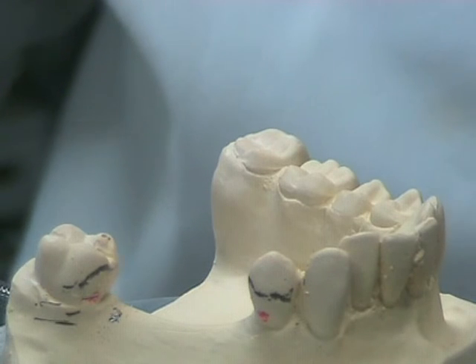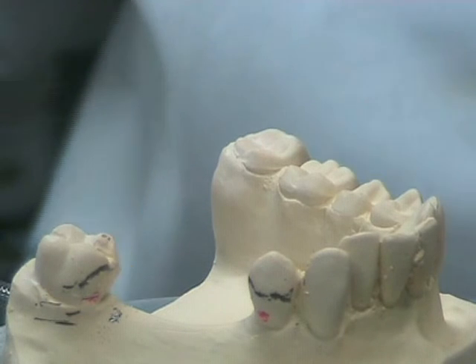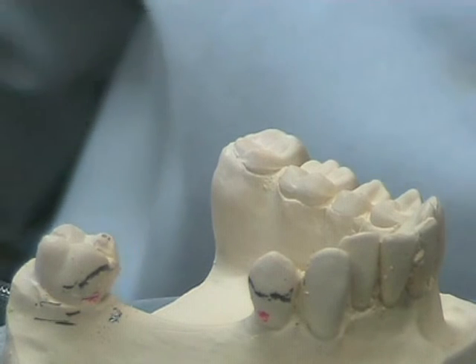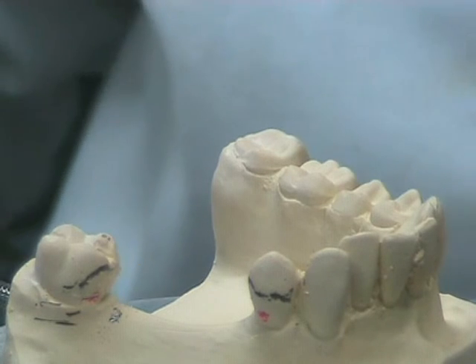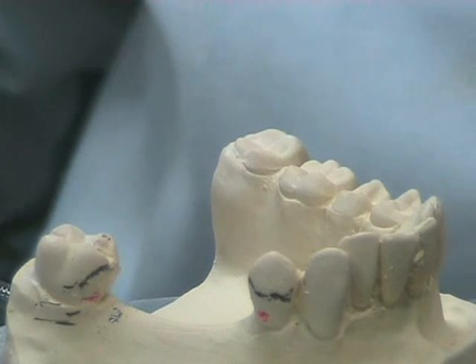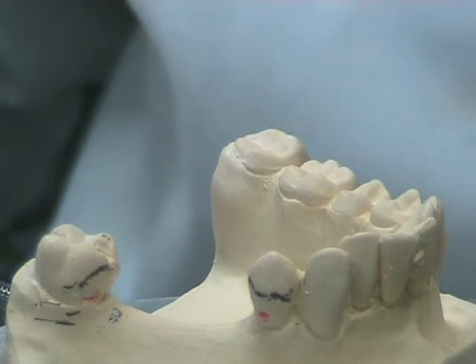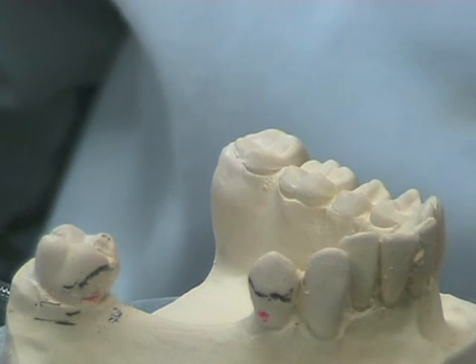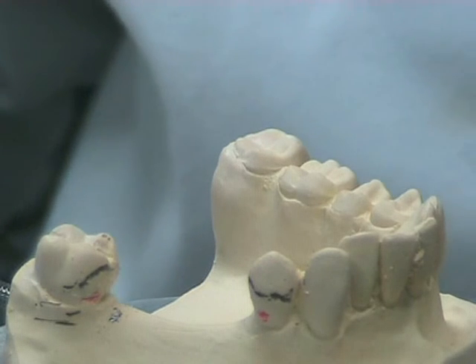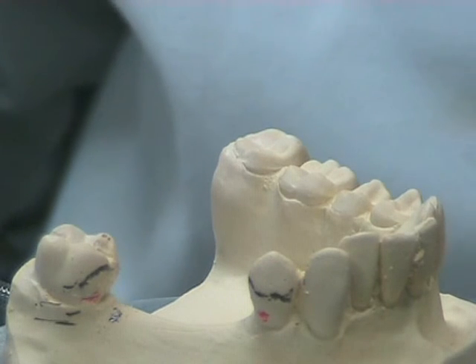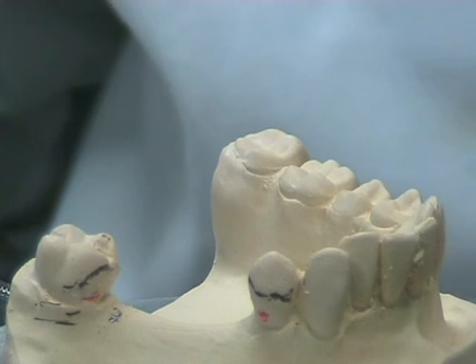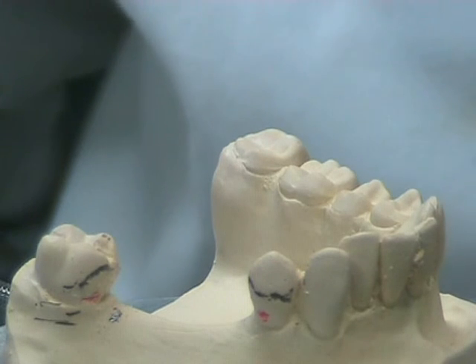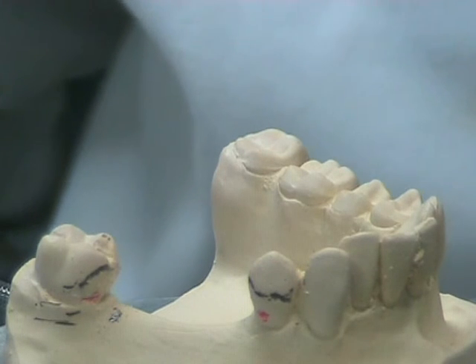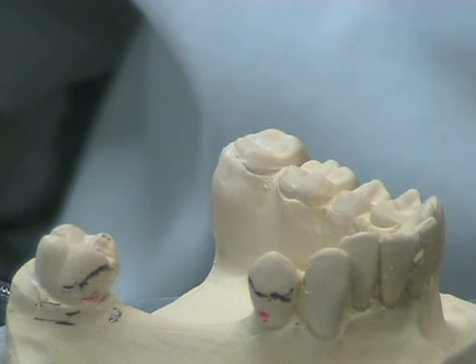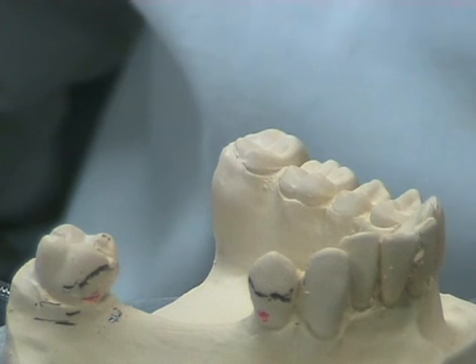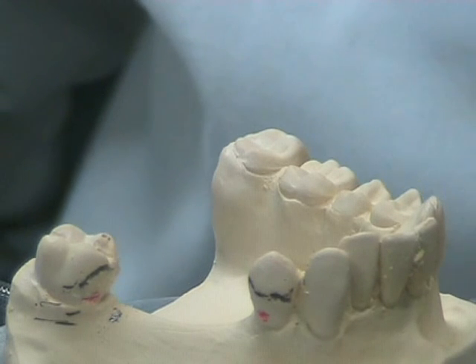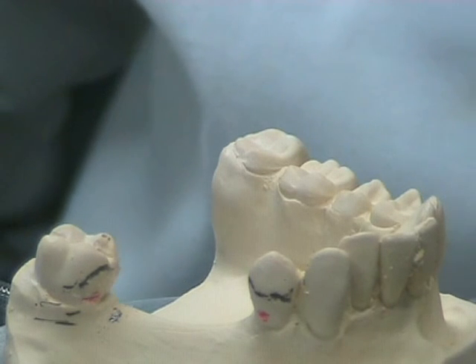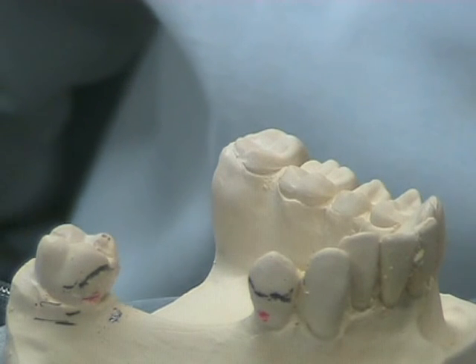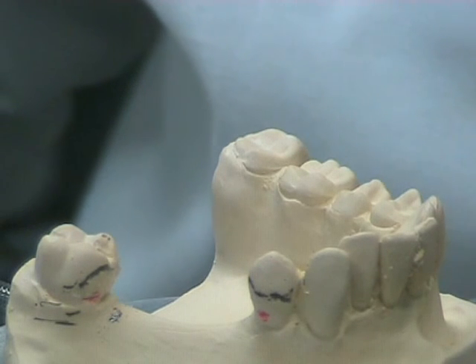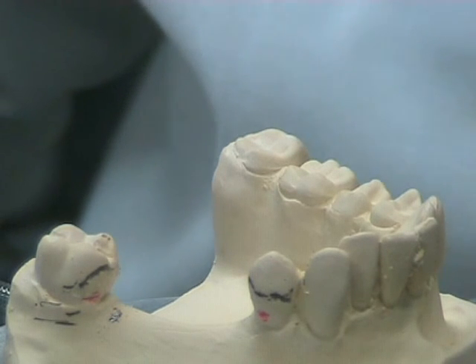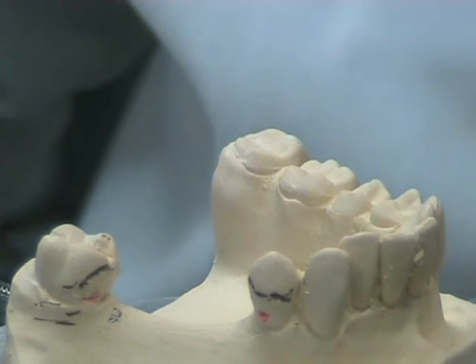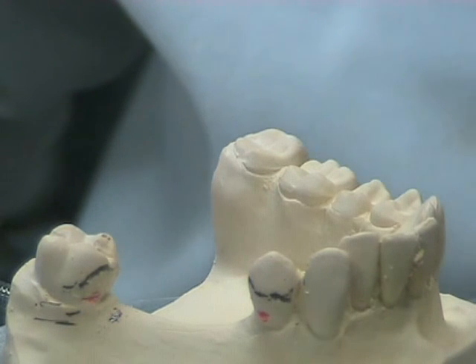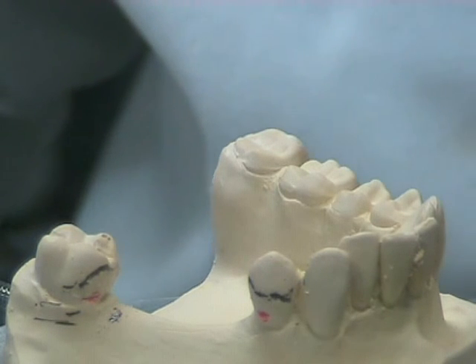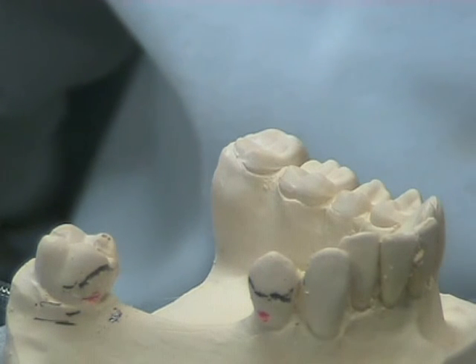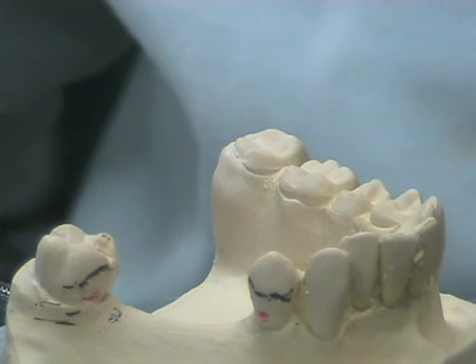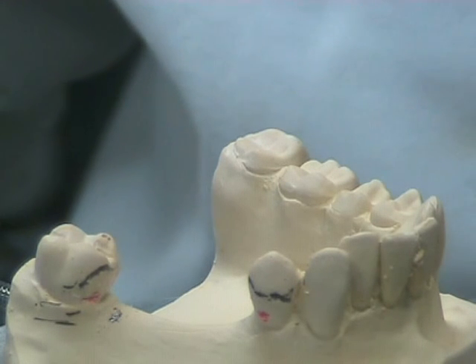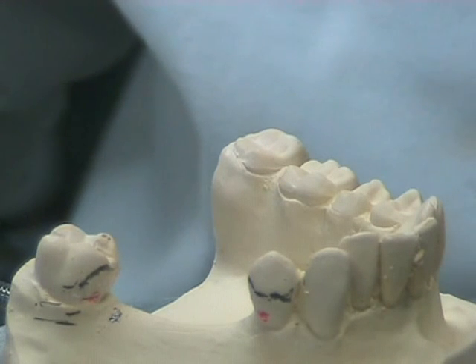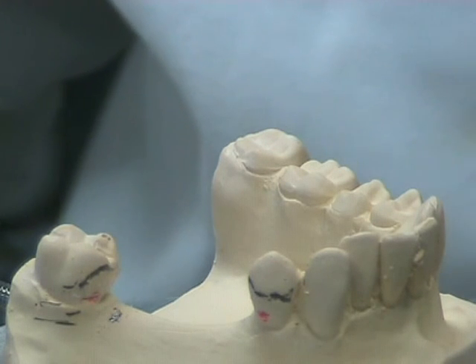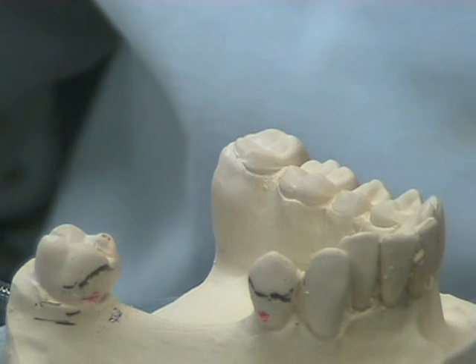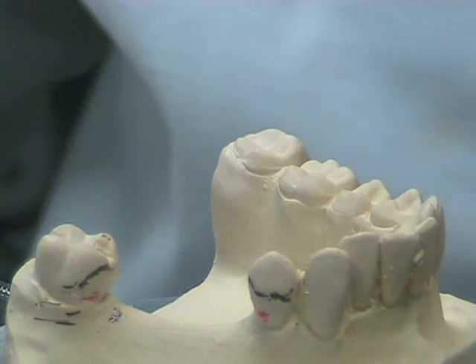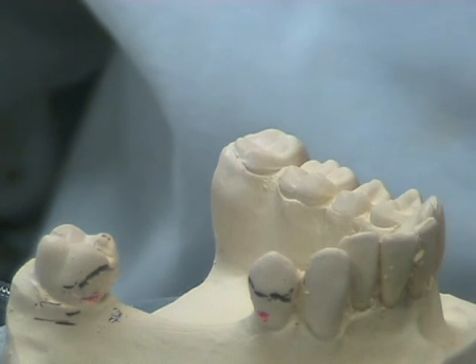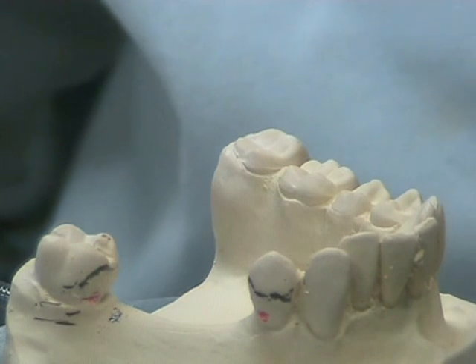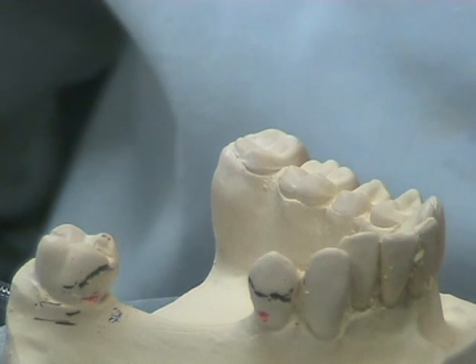As you can see, the undercut marking is in the undercut region.